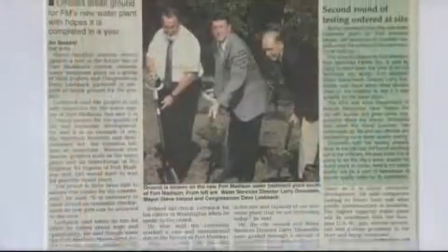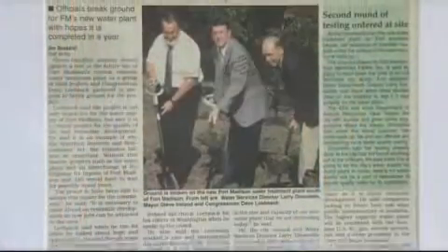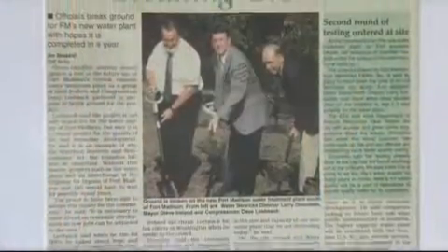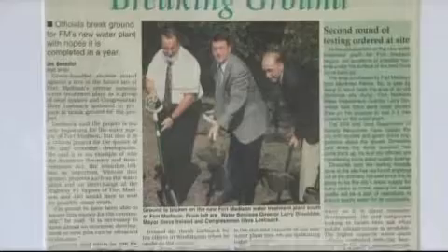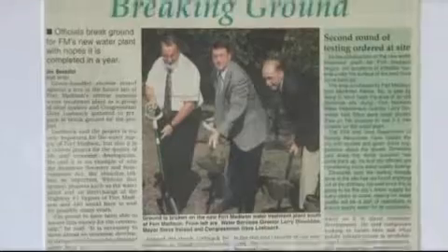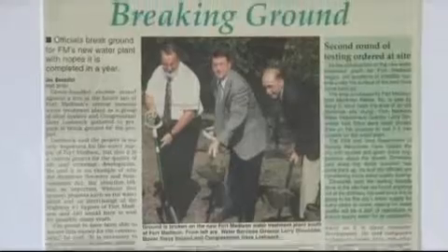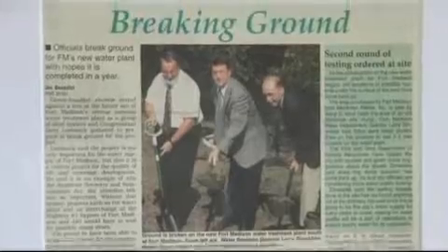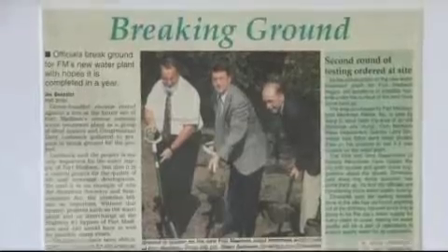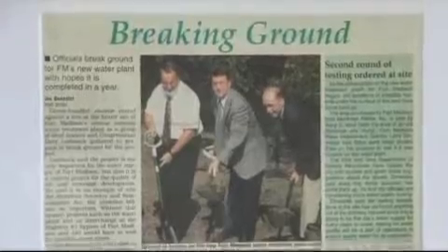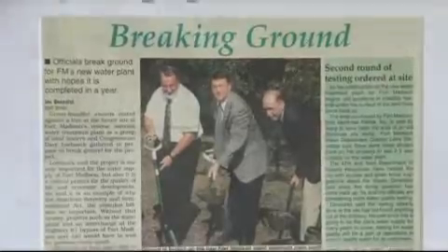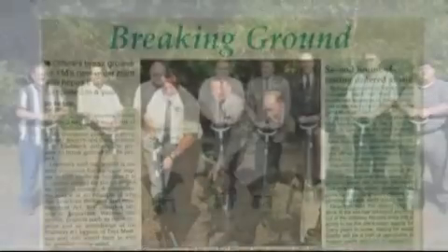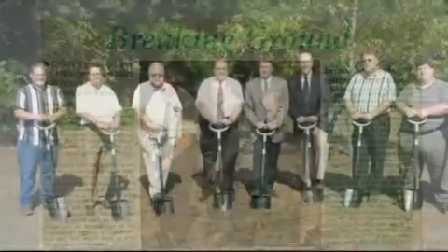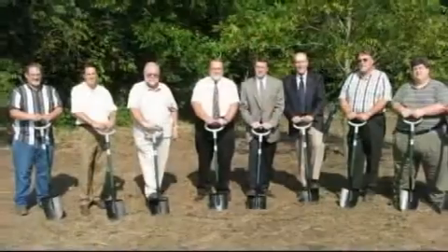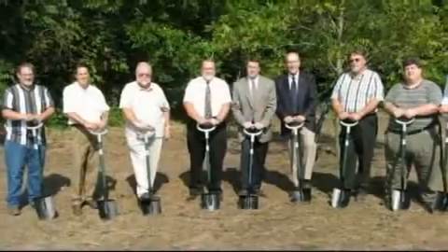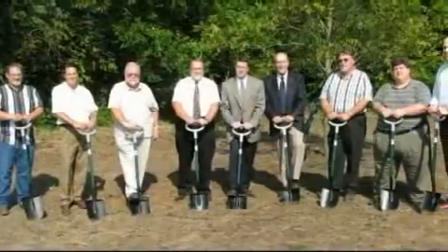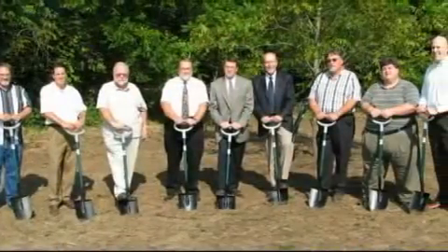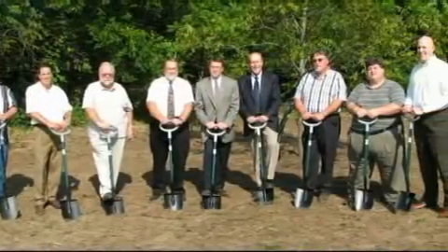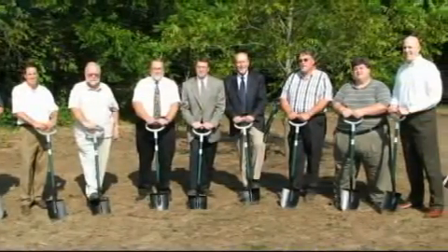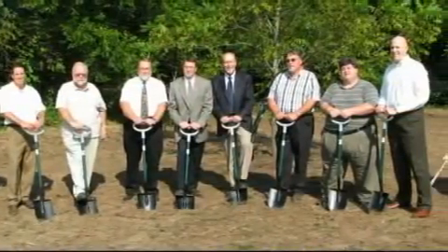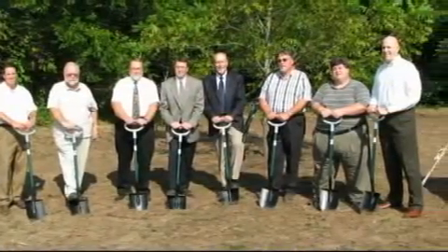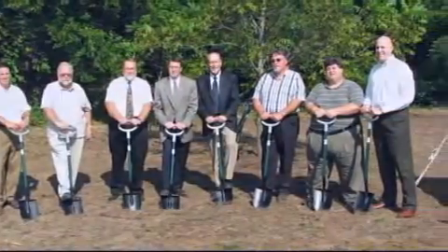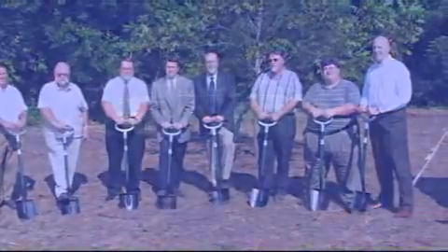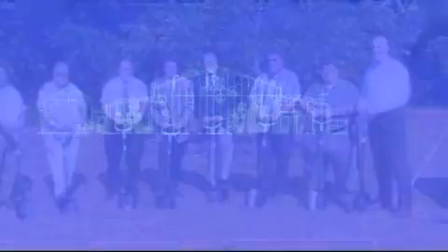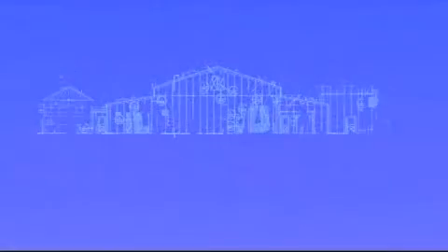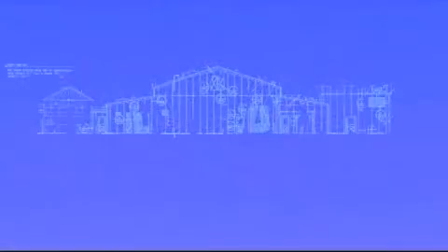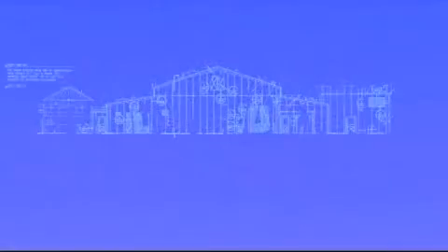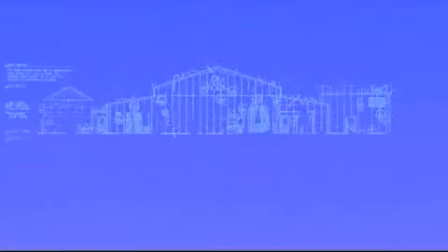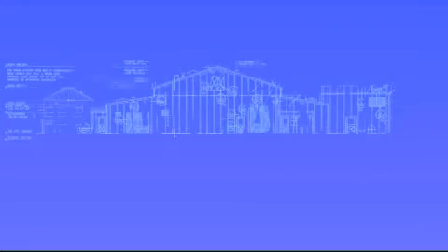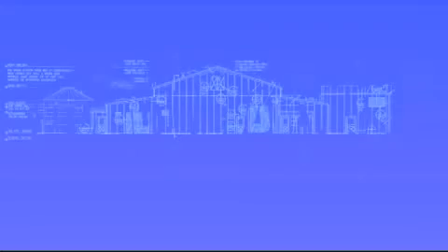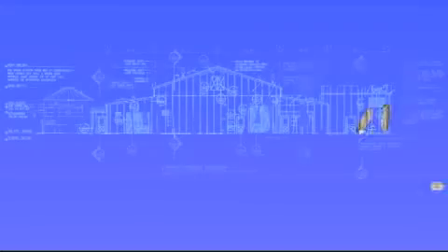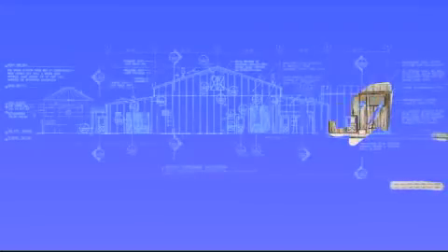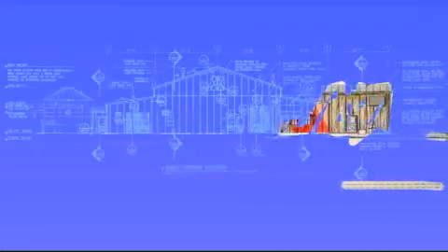Ground was broken at the new site in August 2009, and the new facility became operational in August 2010.